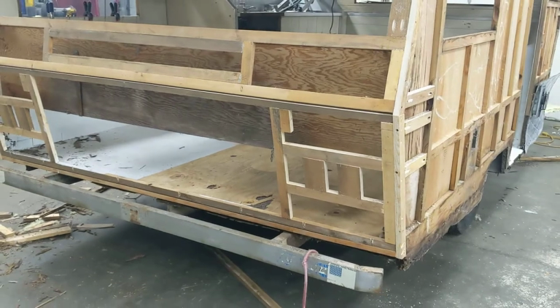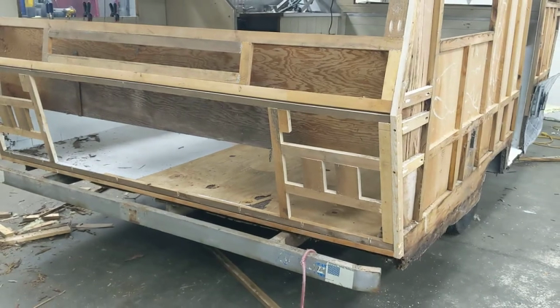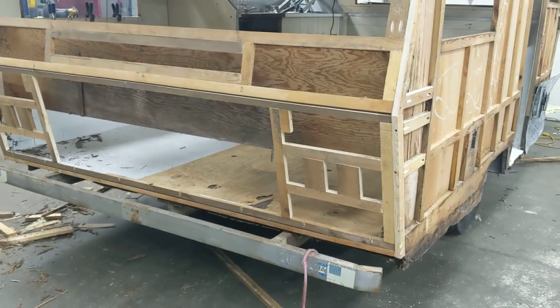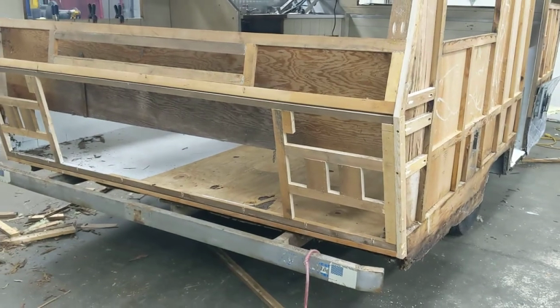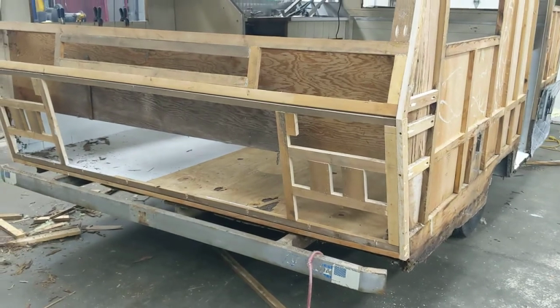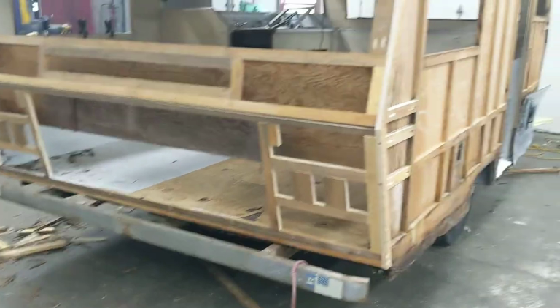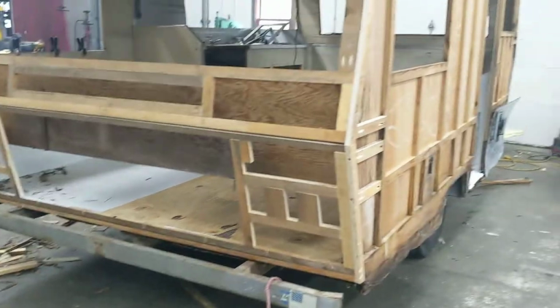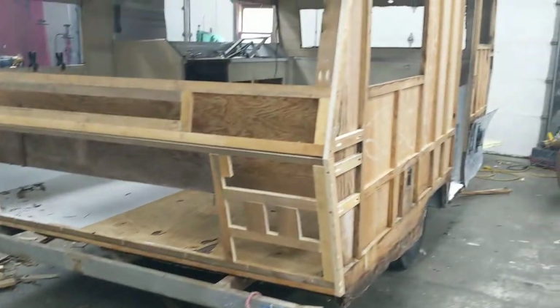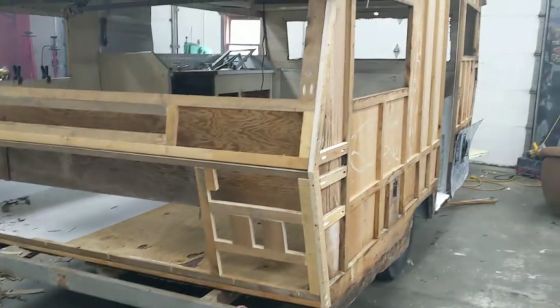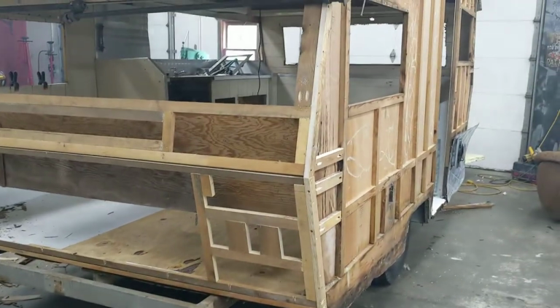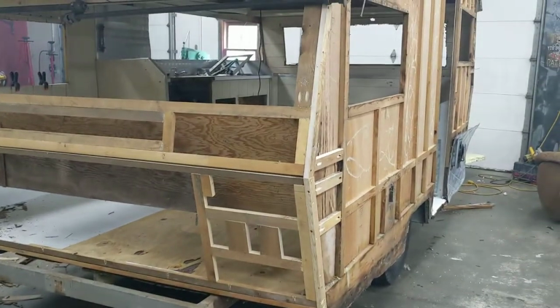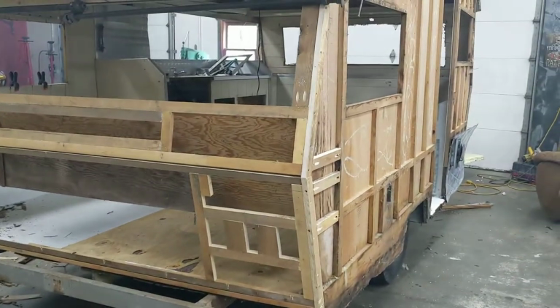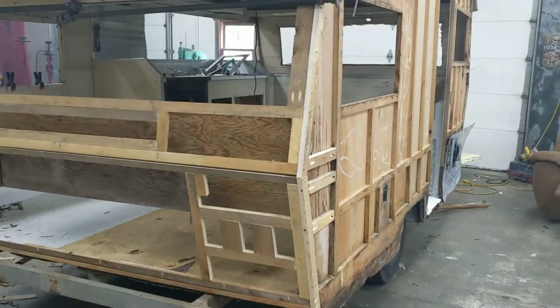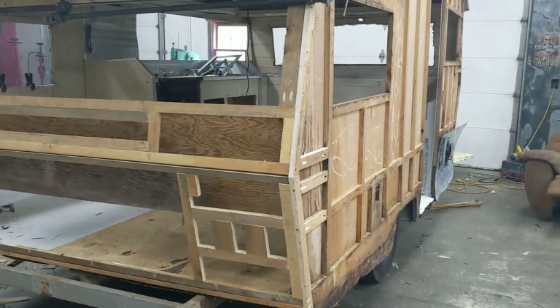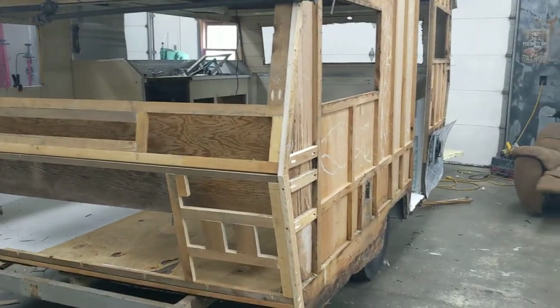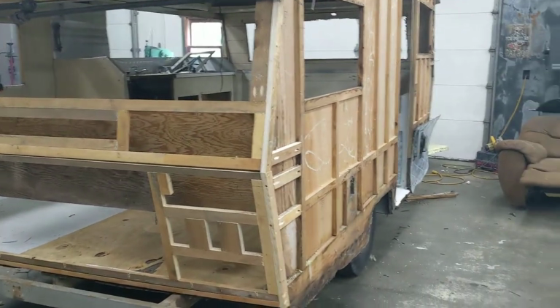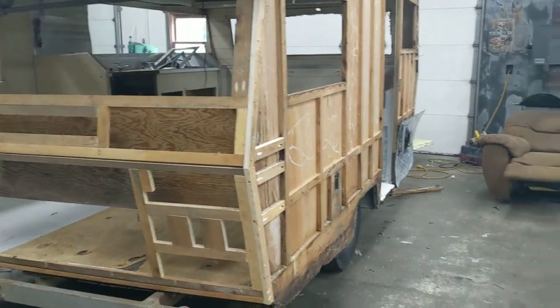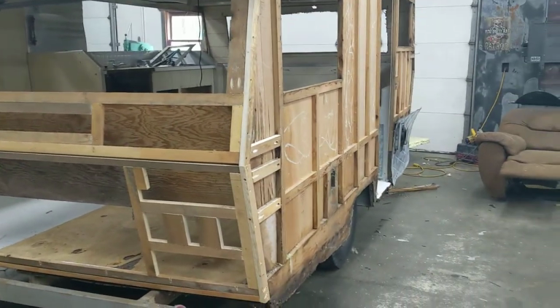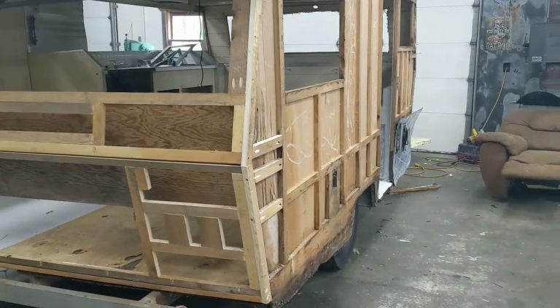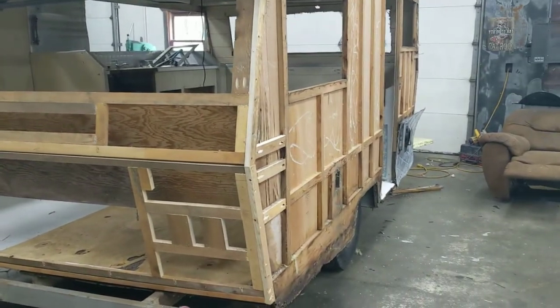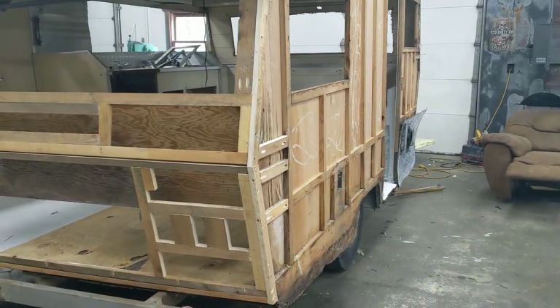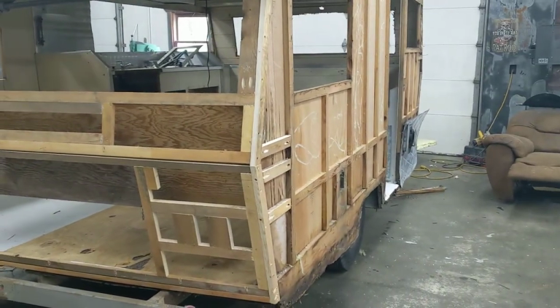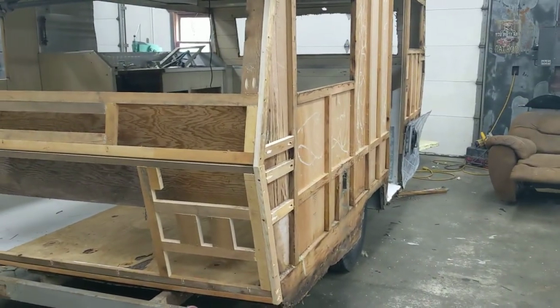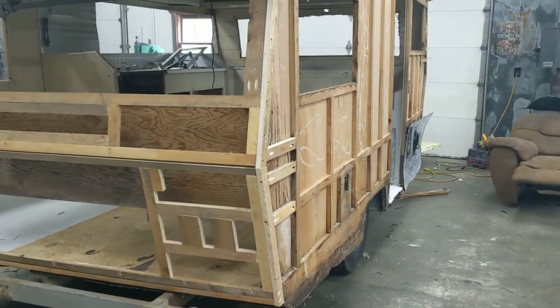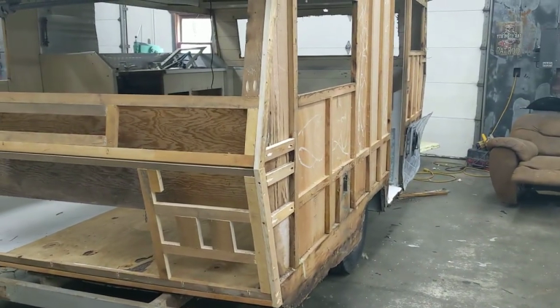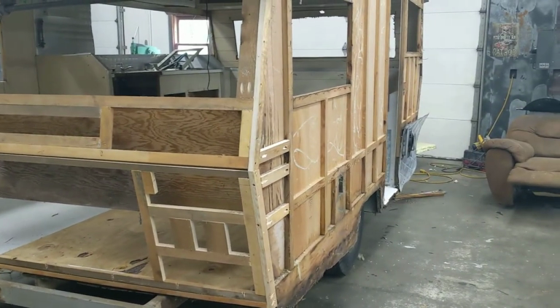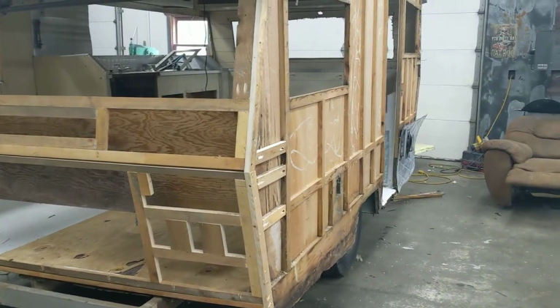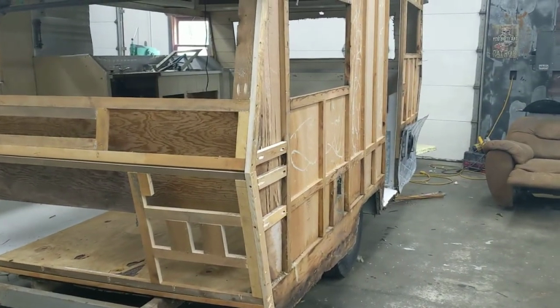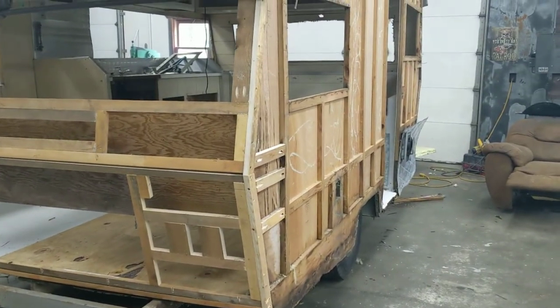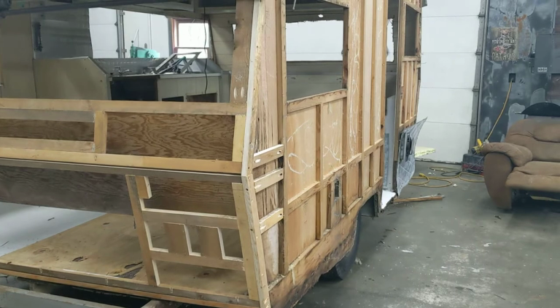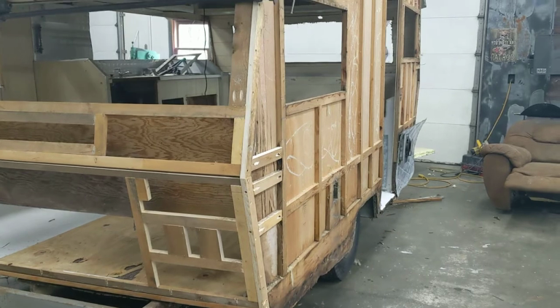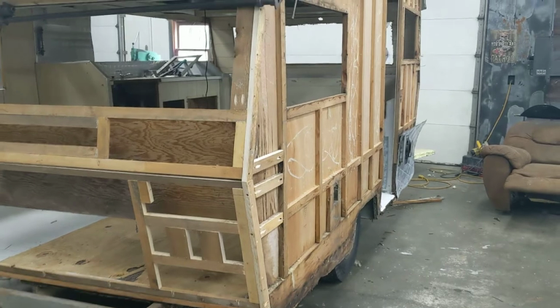Thanks for watching, guys. That is our update on the vintage camper remodel. Thanks for watching.